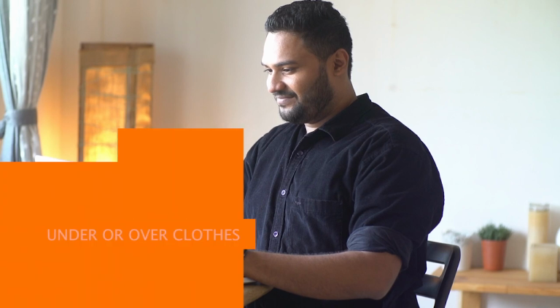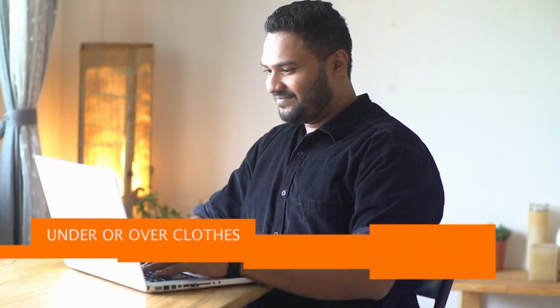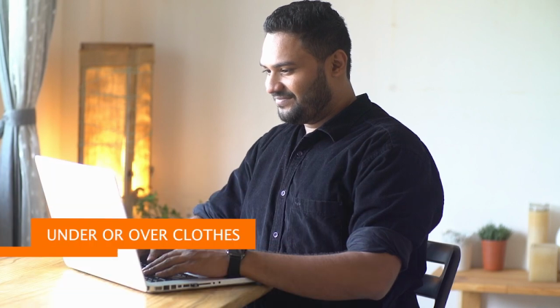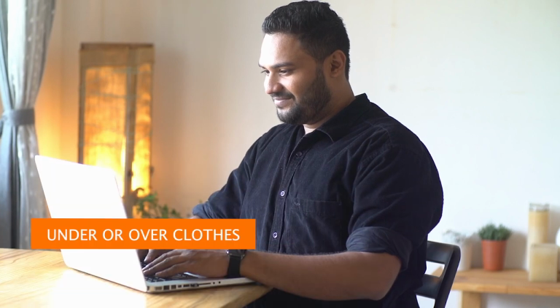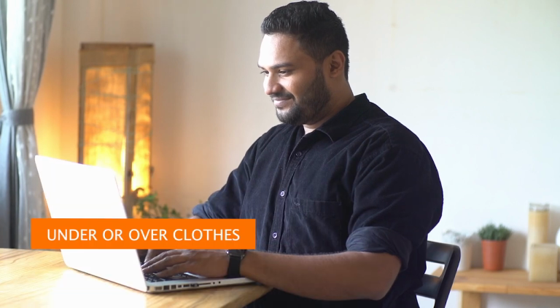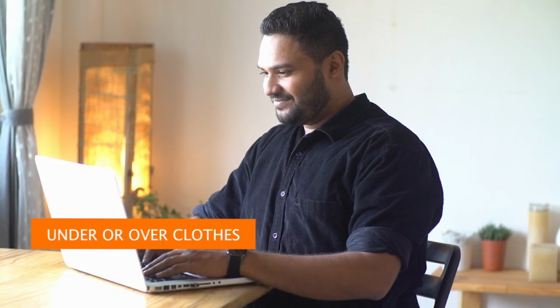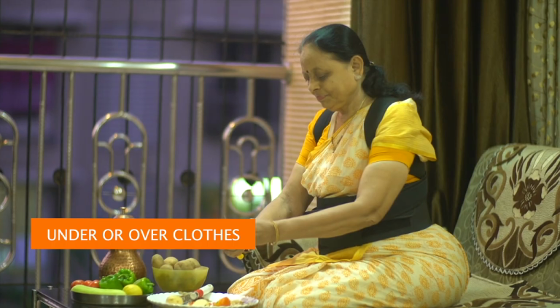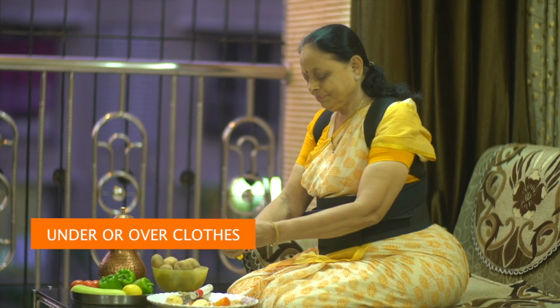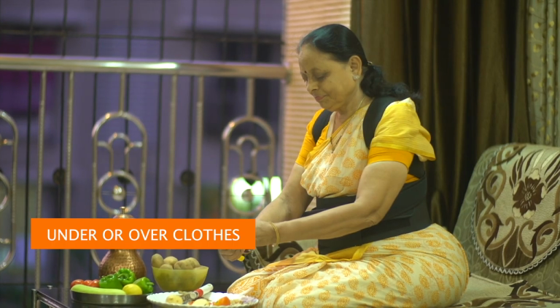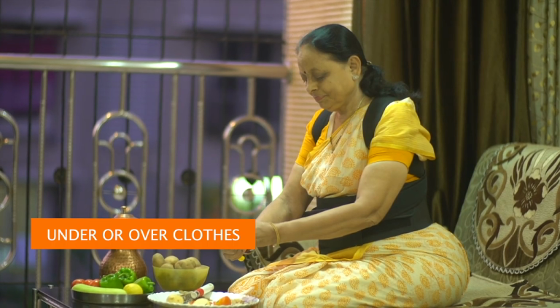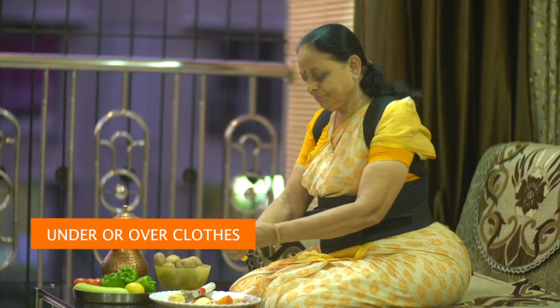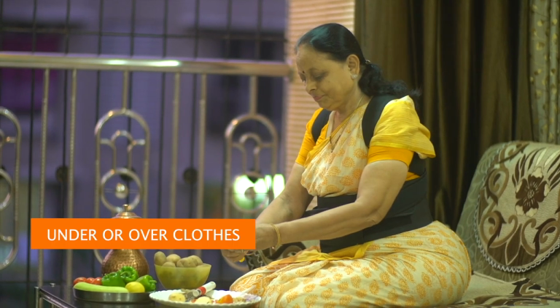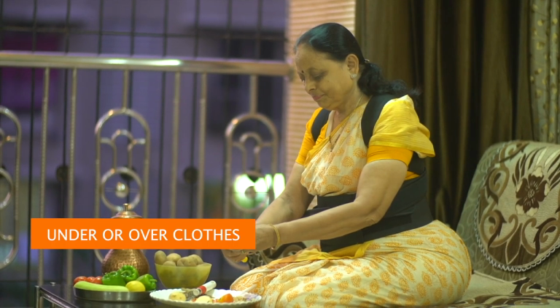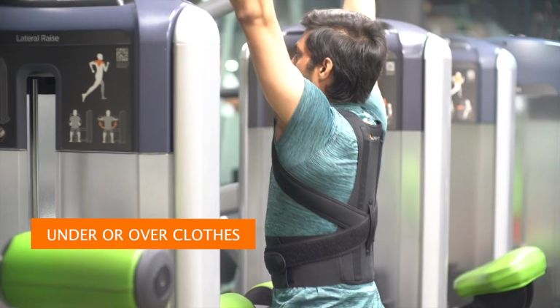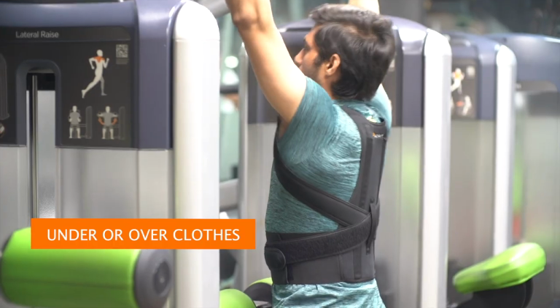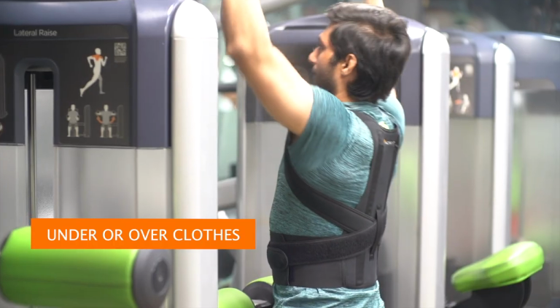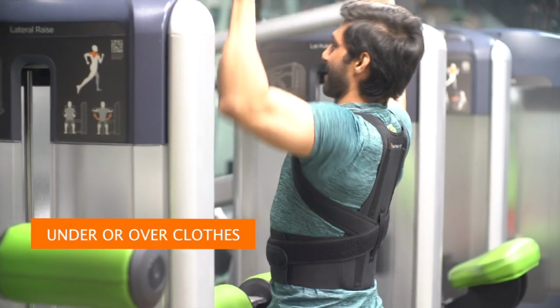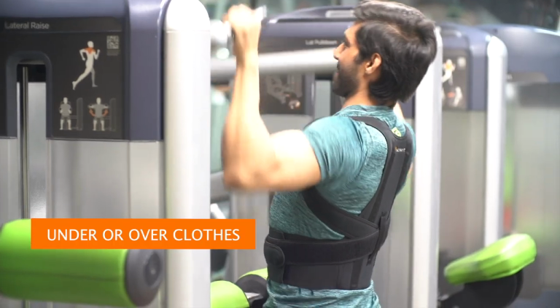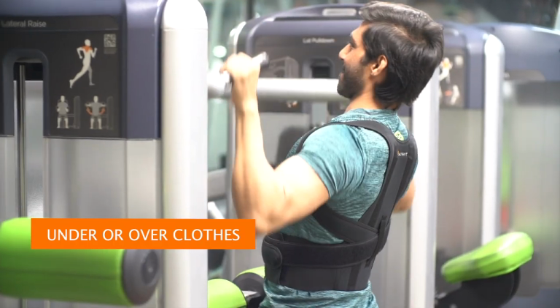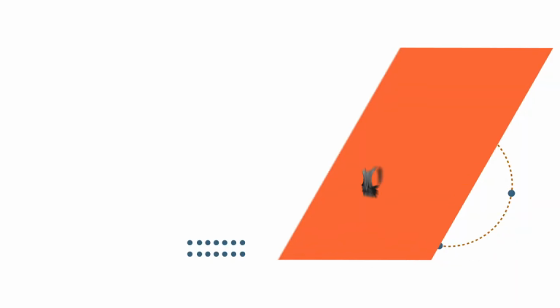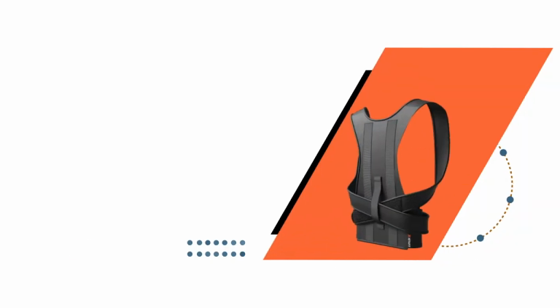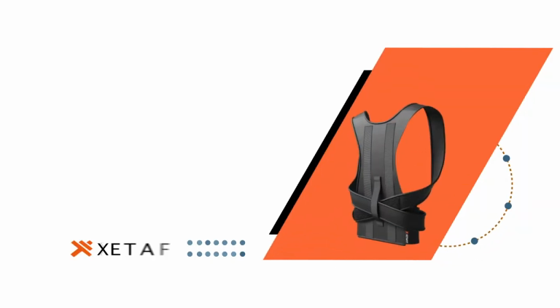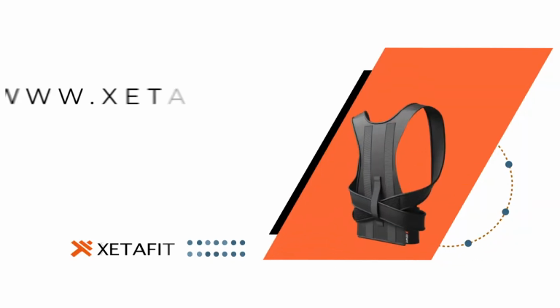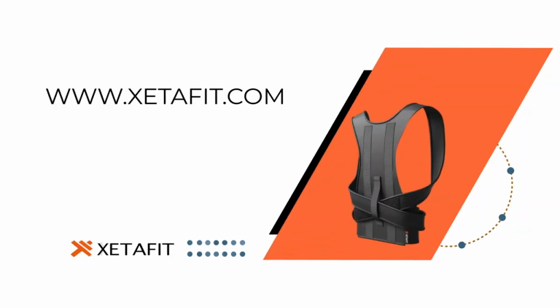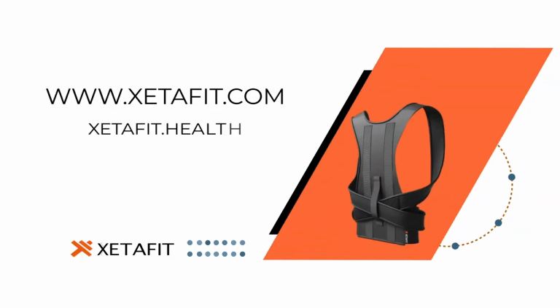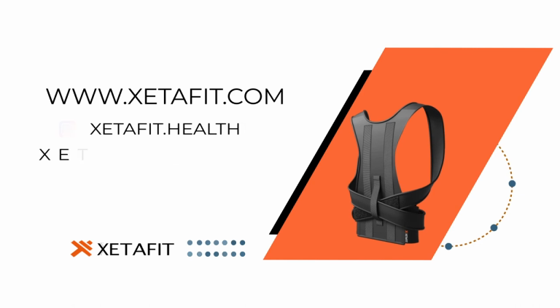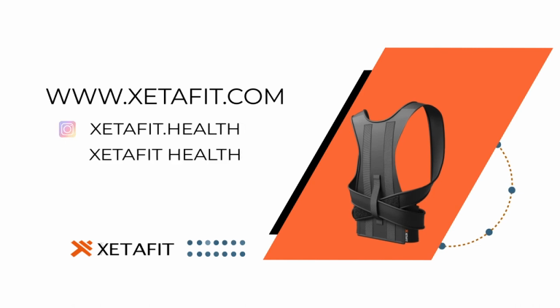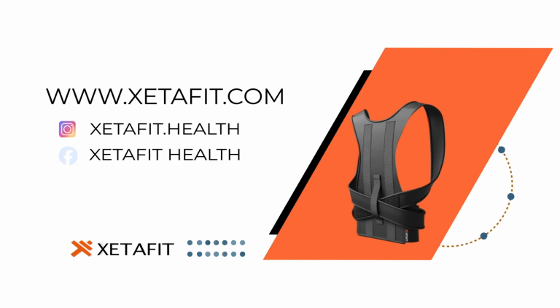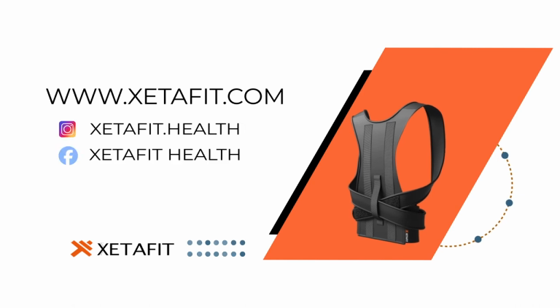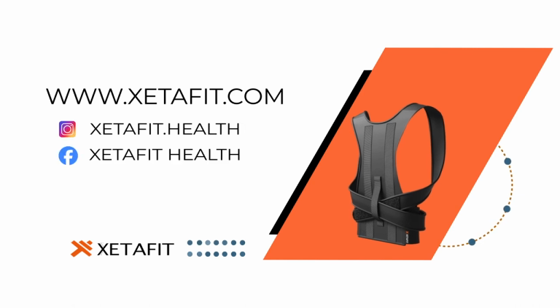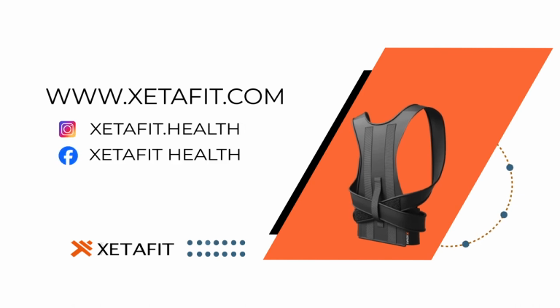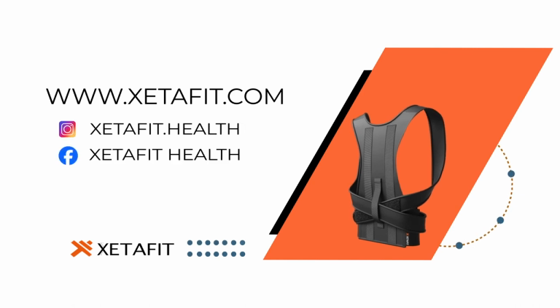Wear Zetafit under or over clothes to maintain correct posture. Zetafit. Visit our website to order today.